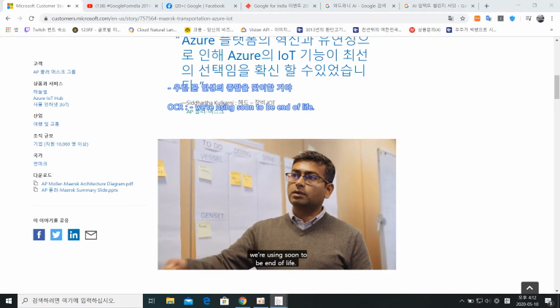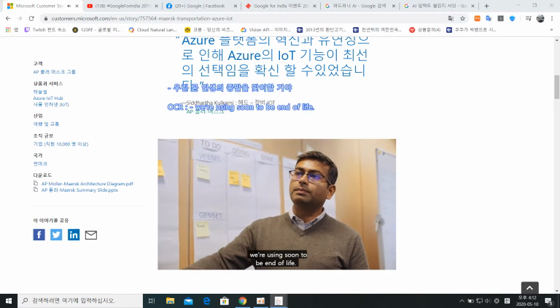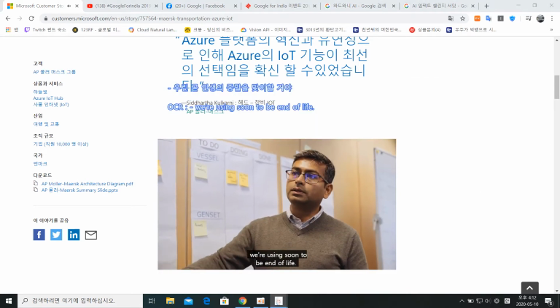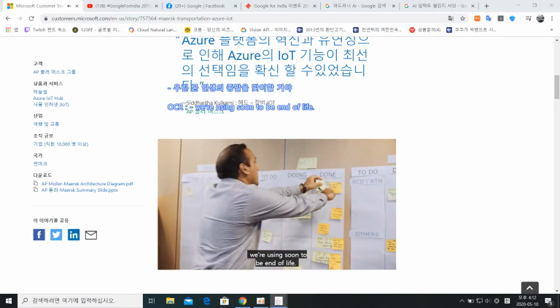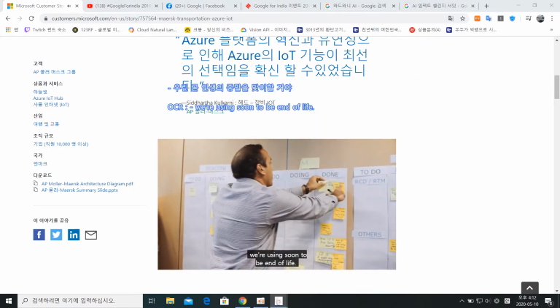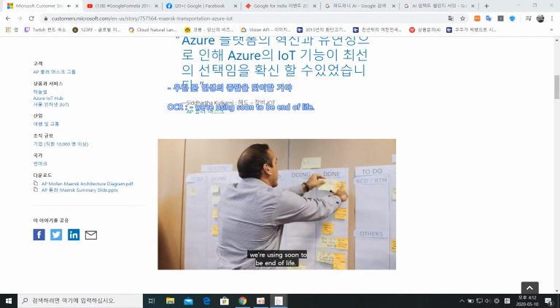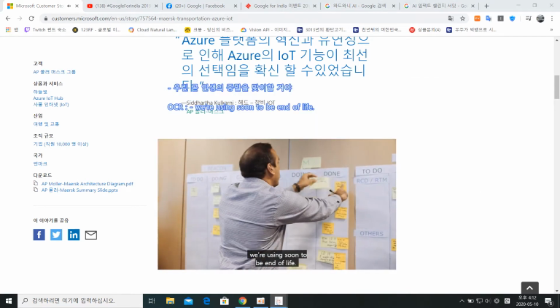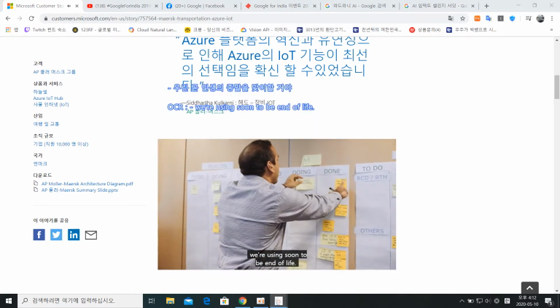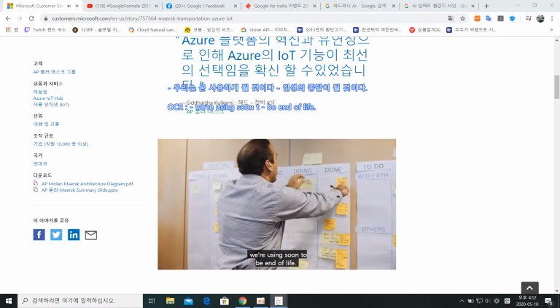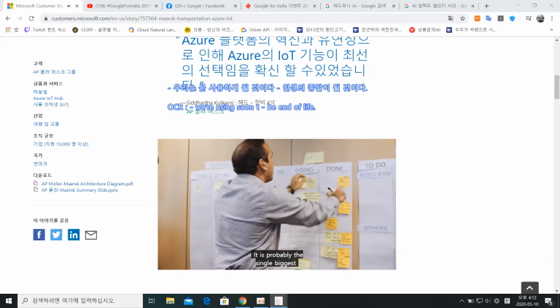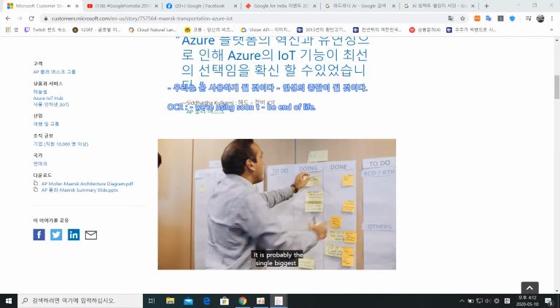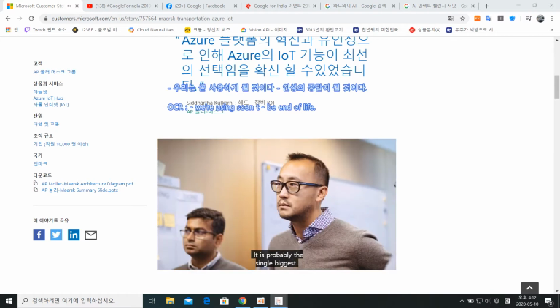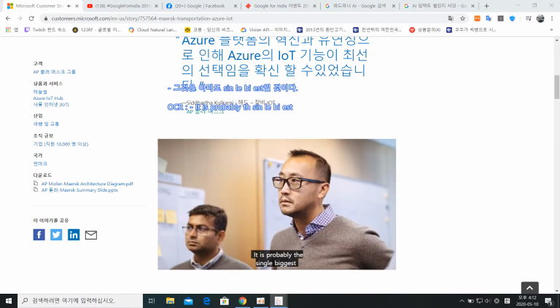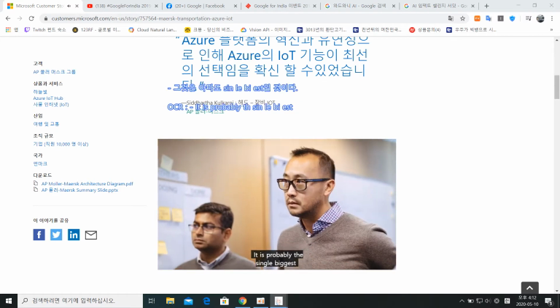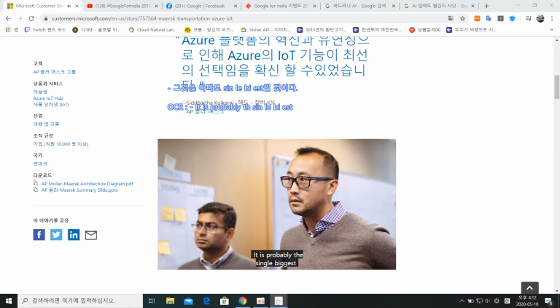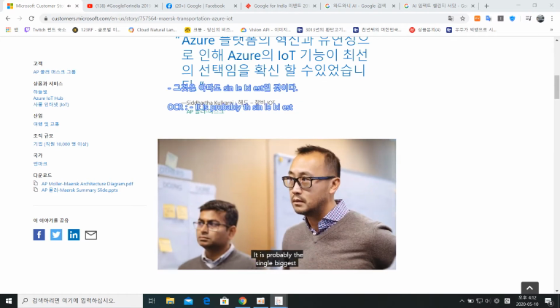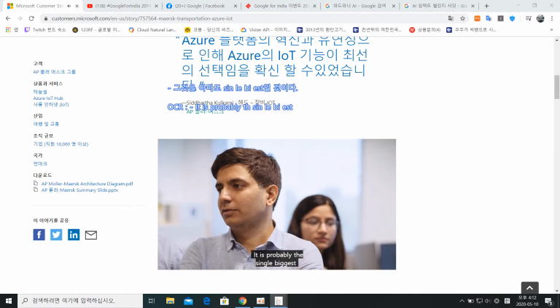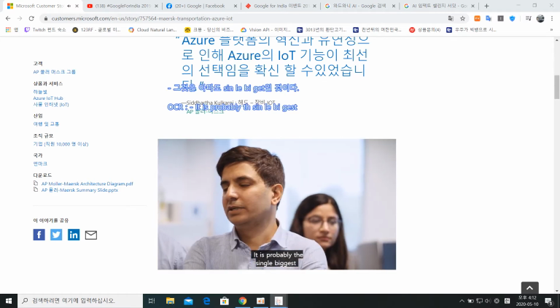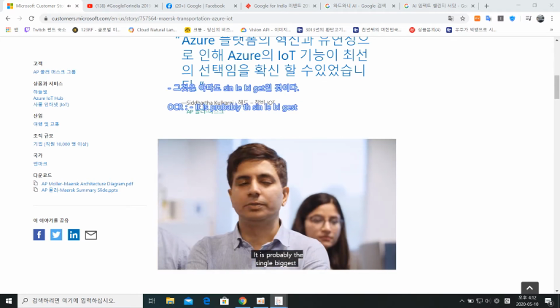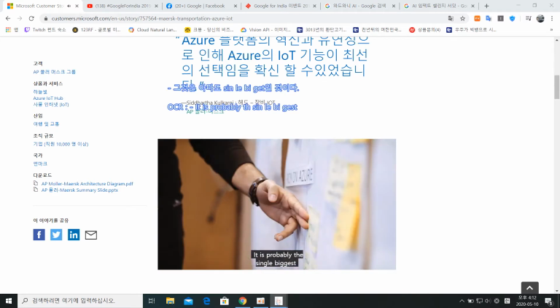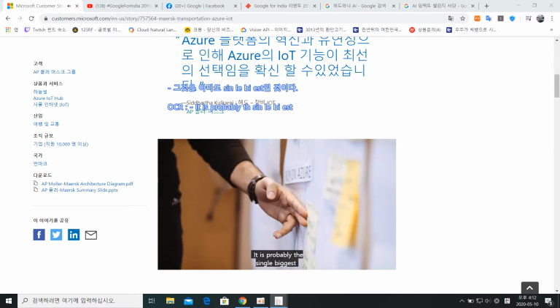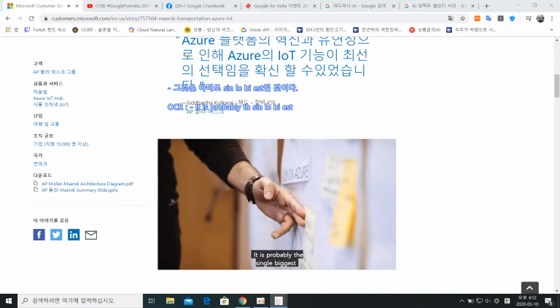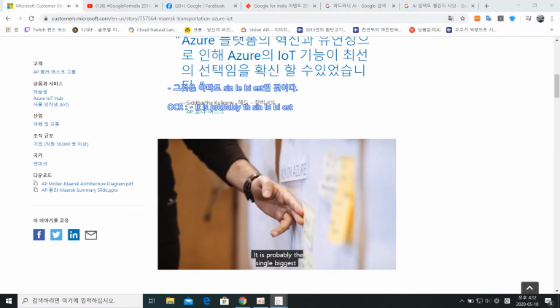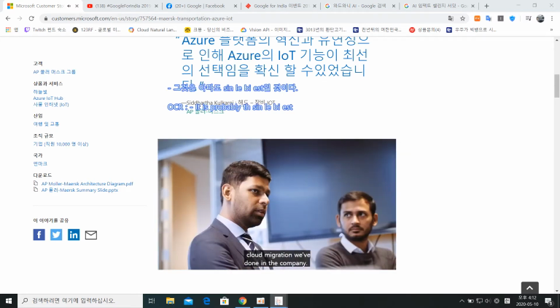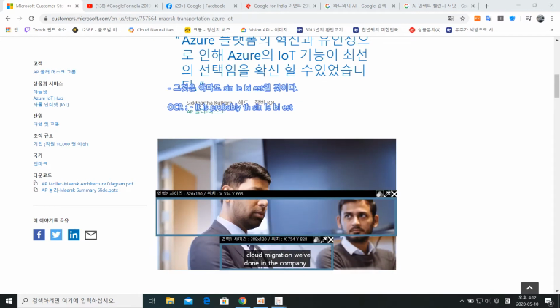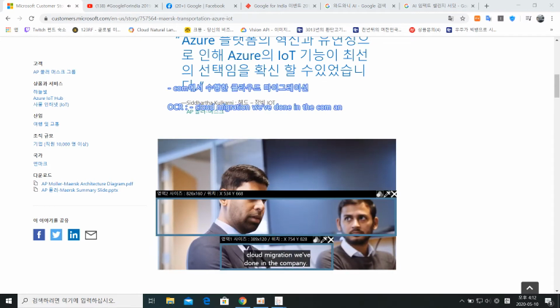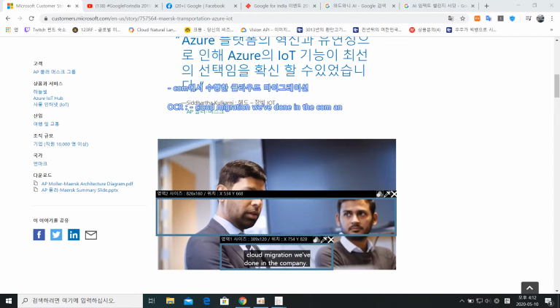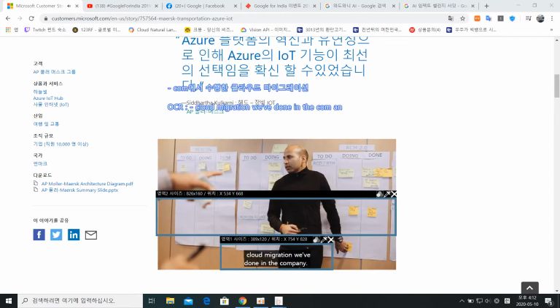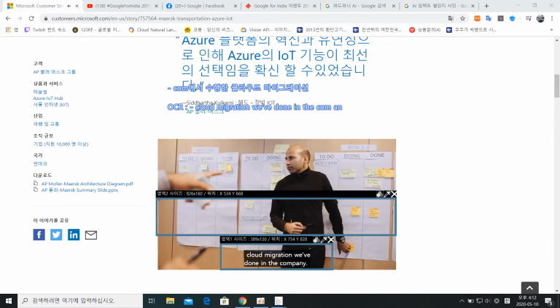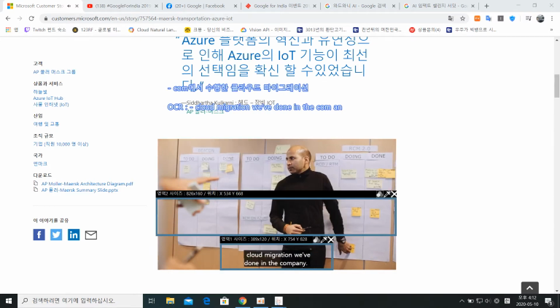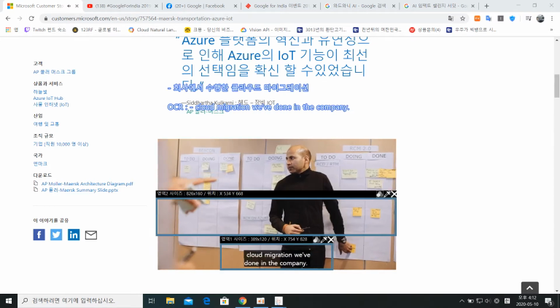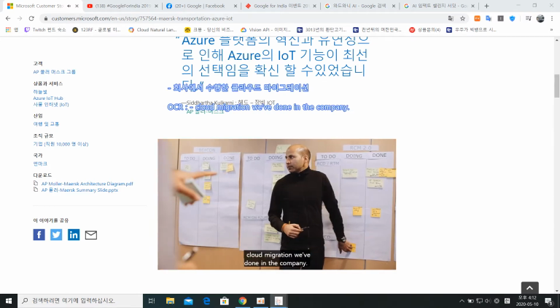Our service for RCM ran on a lot of on-premises servers which were soon-to-be end-of-life. It is probably the single biggest cloud migration we've done in the company.